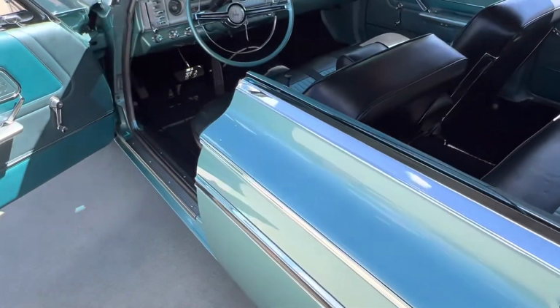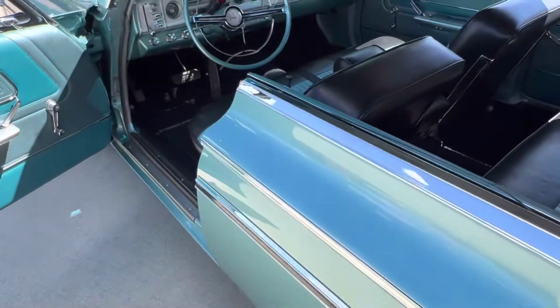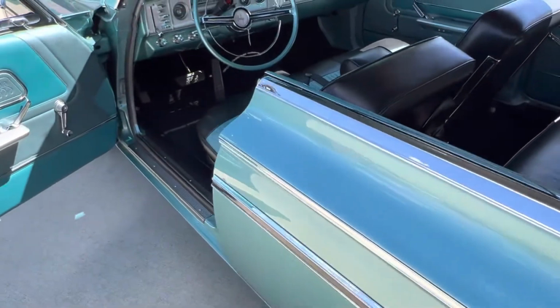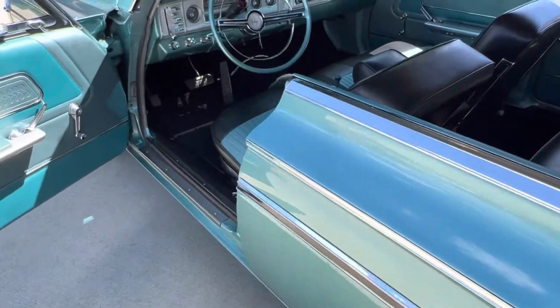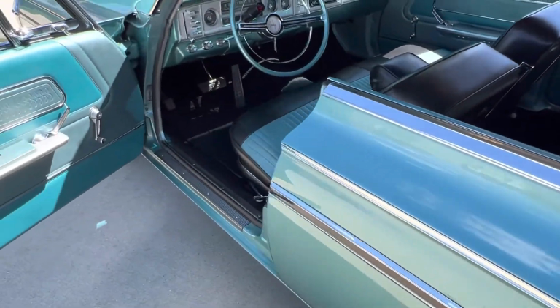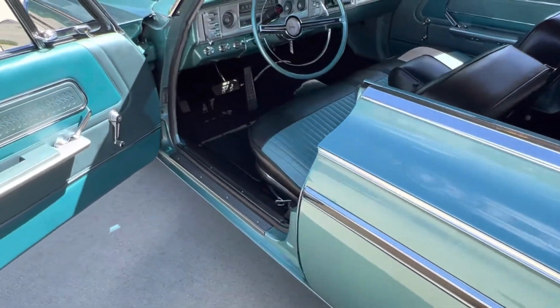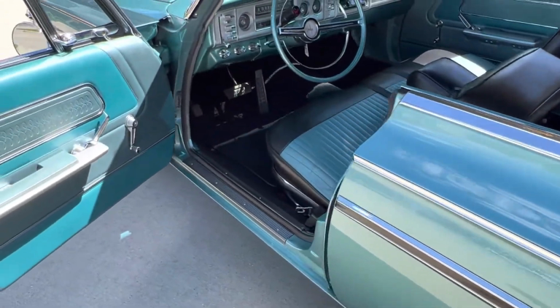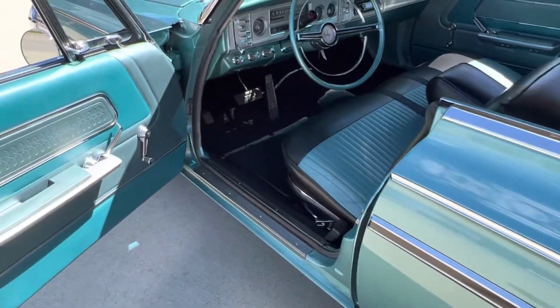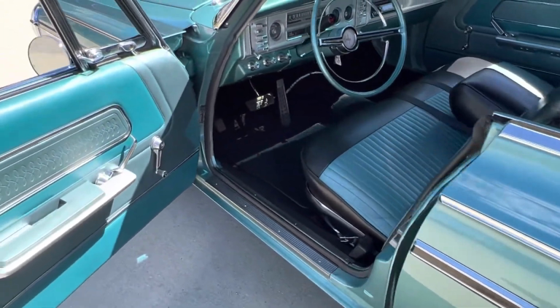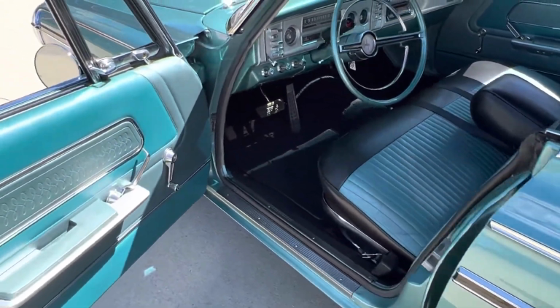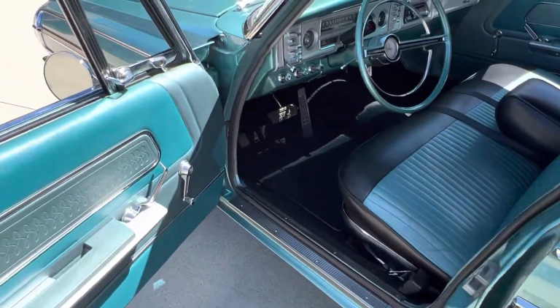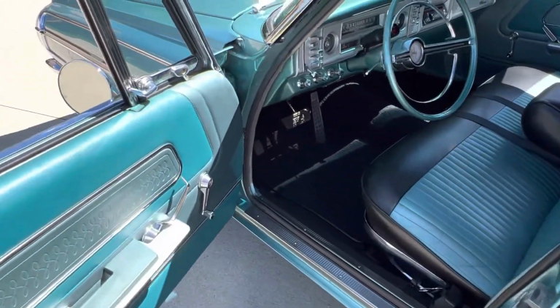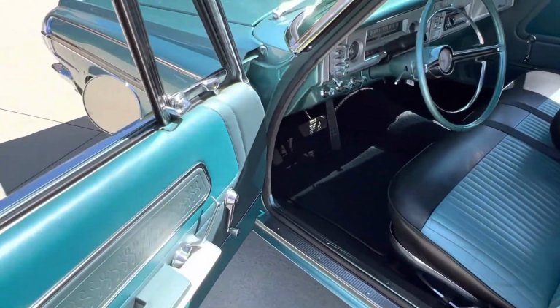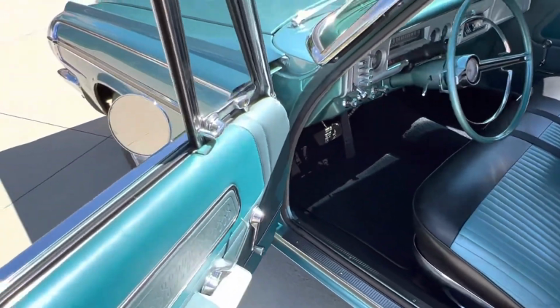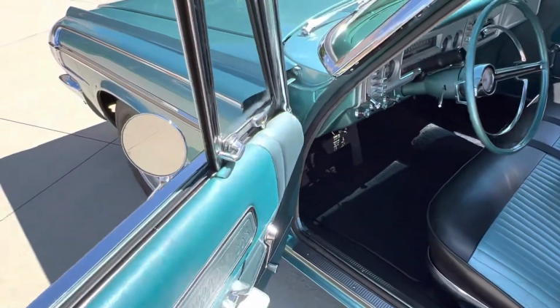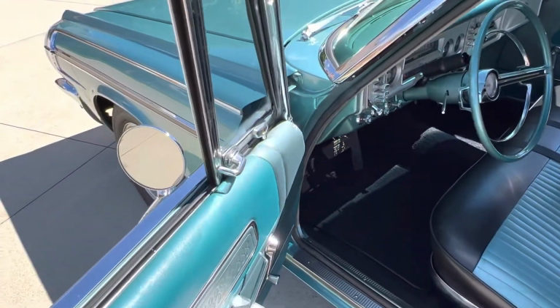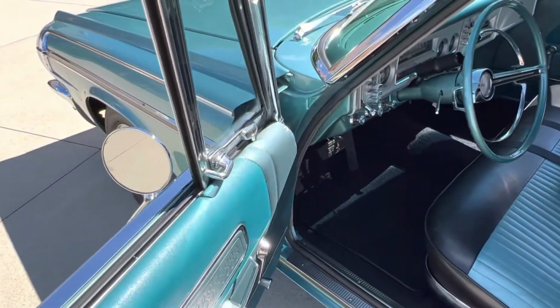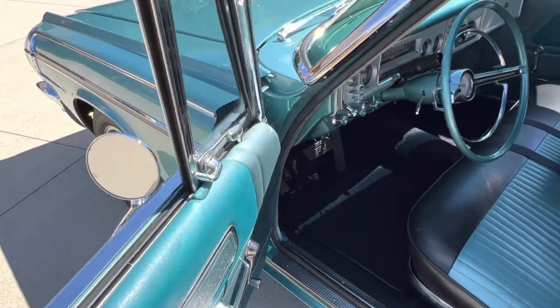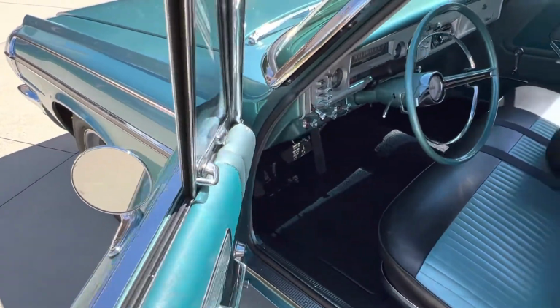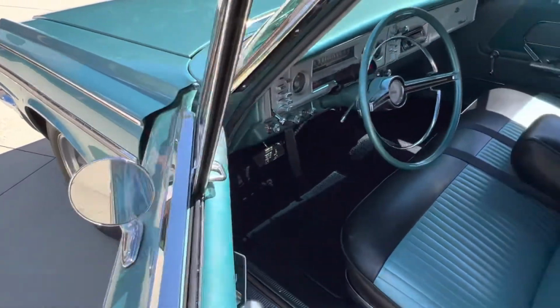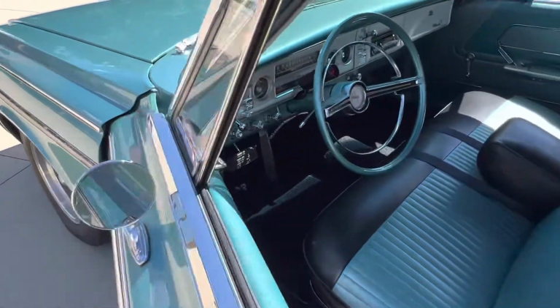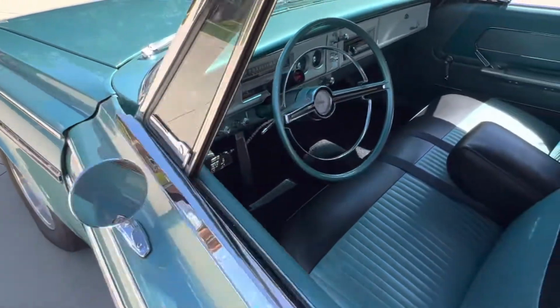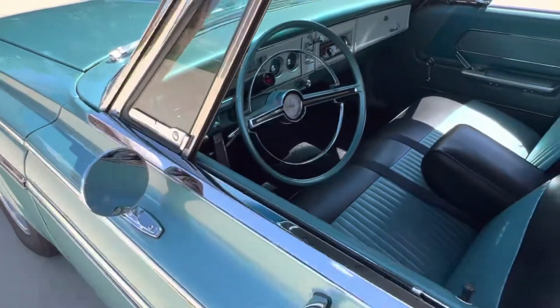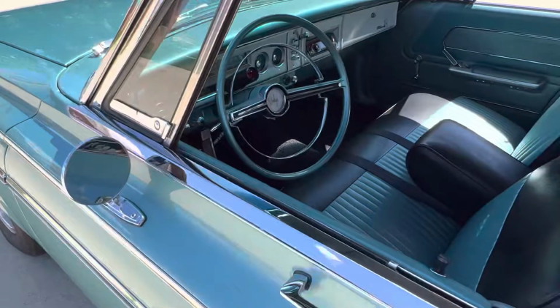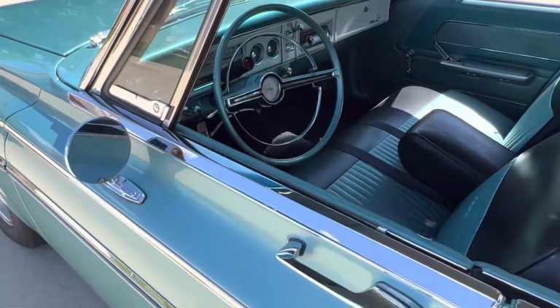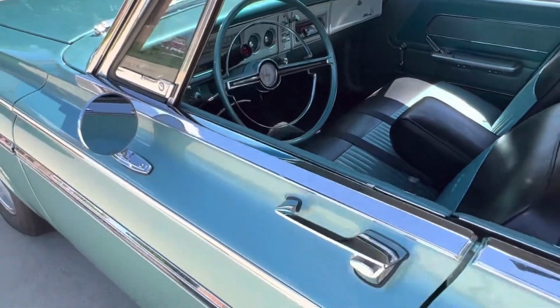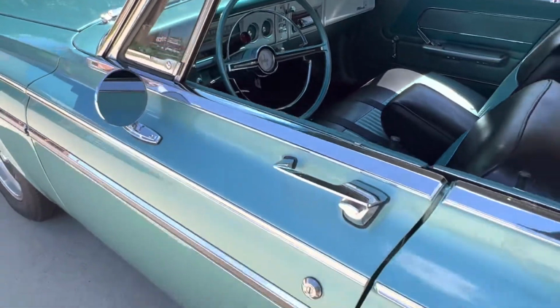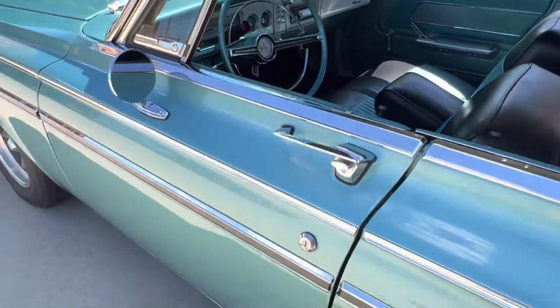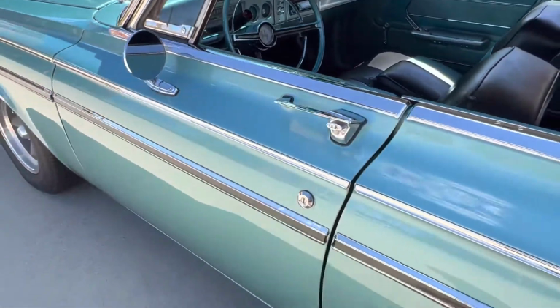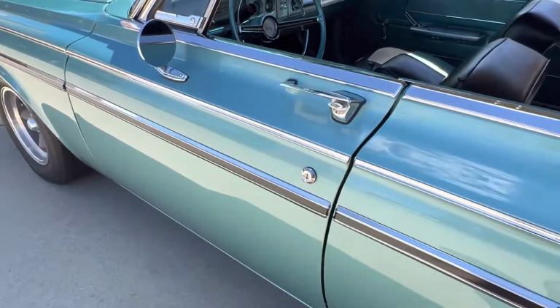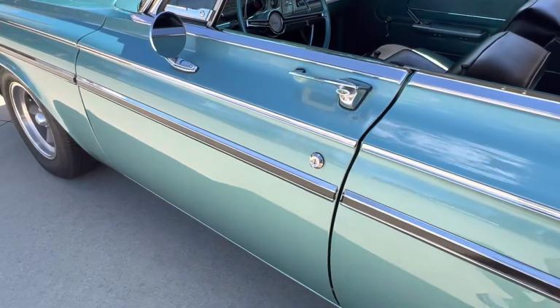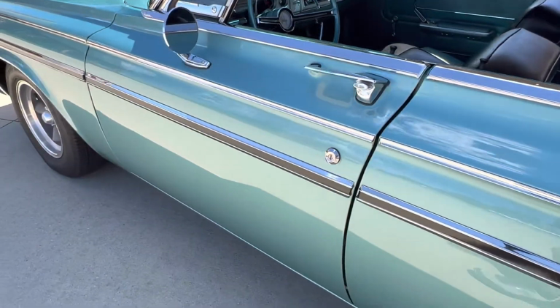Rust-free body. Undercarriage is factory undercoated, all new exhaust, electric diverters.